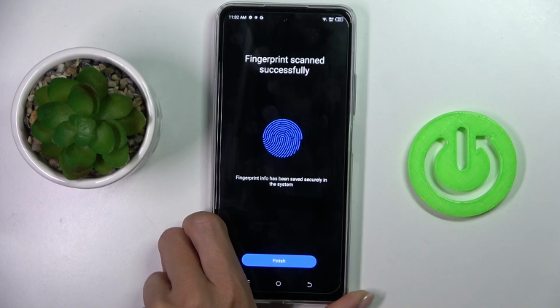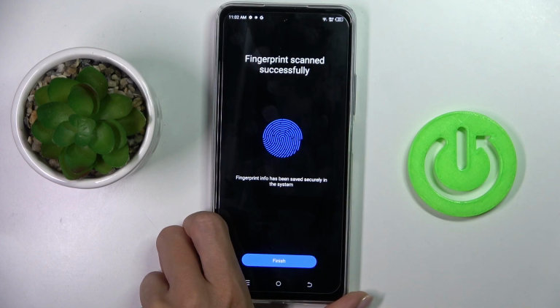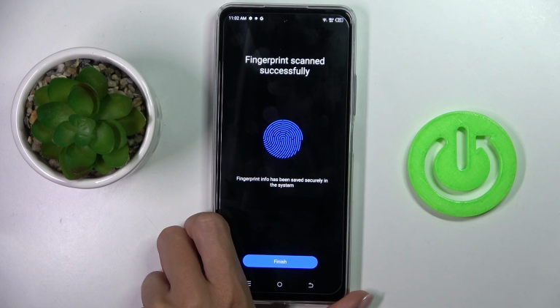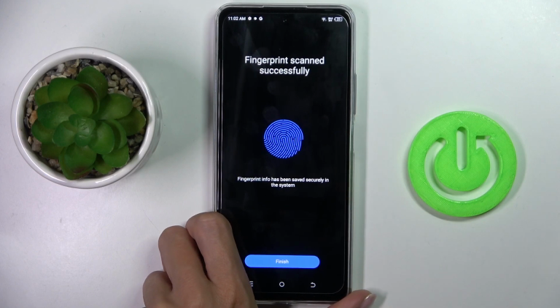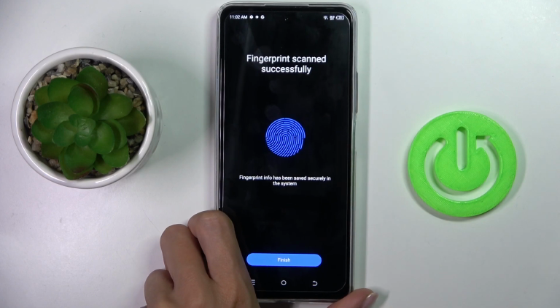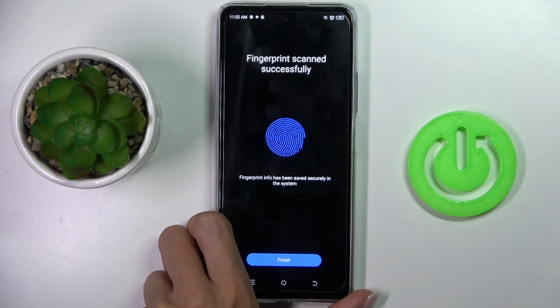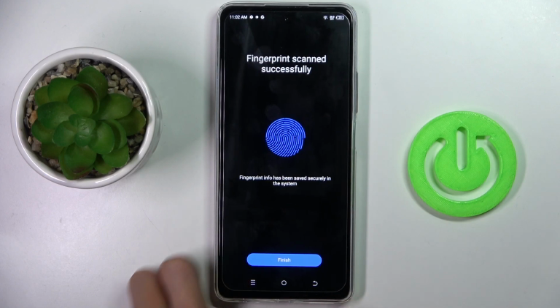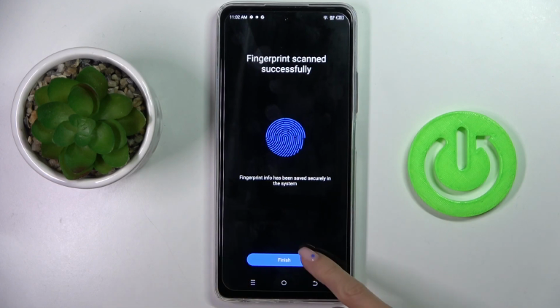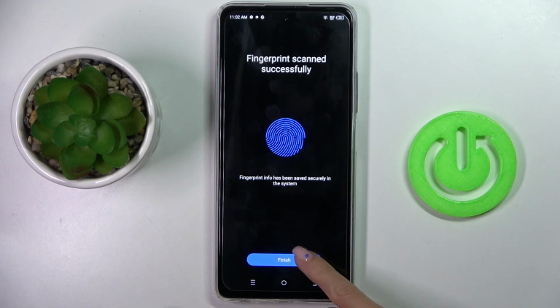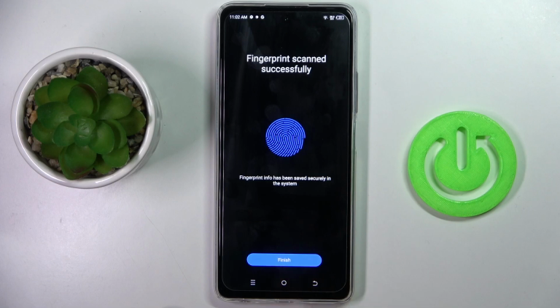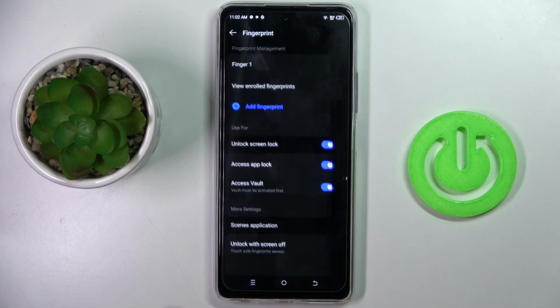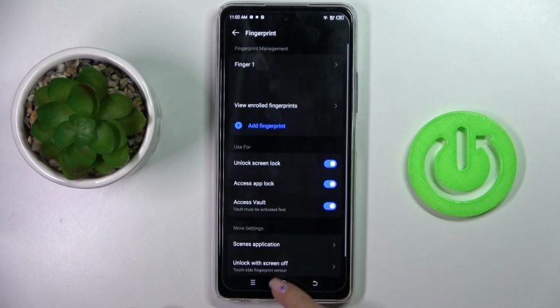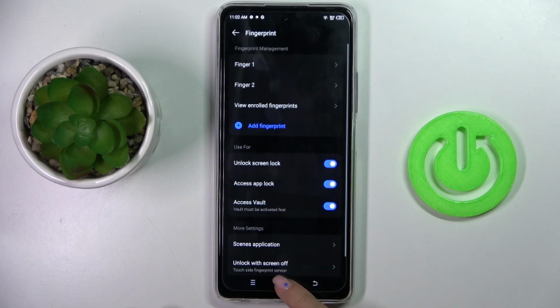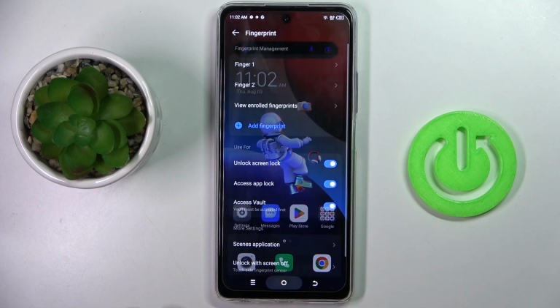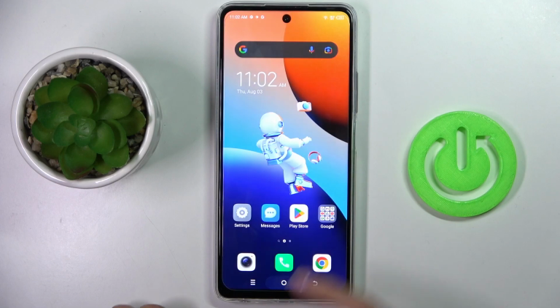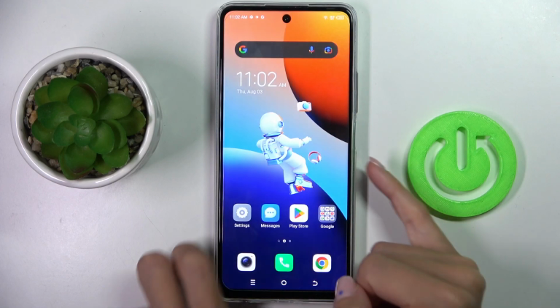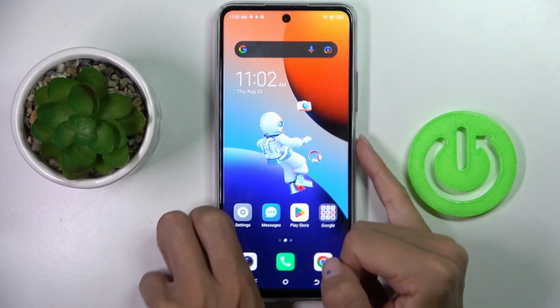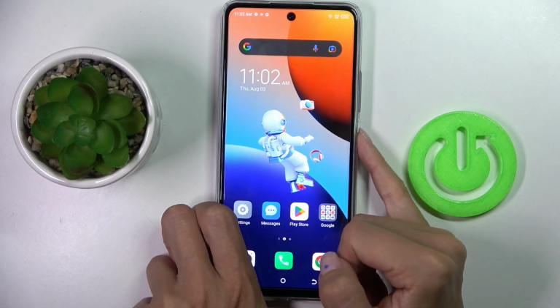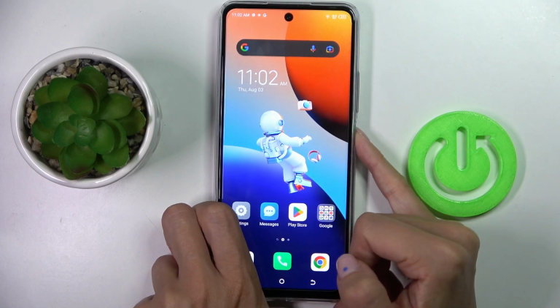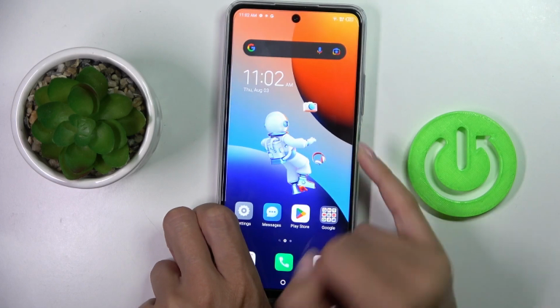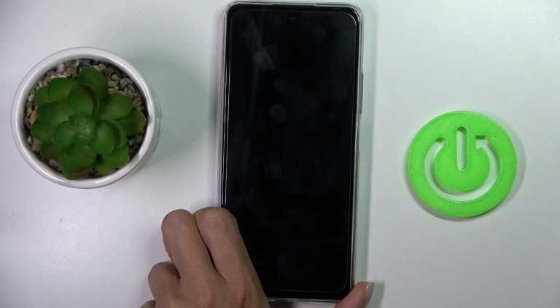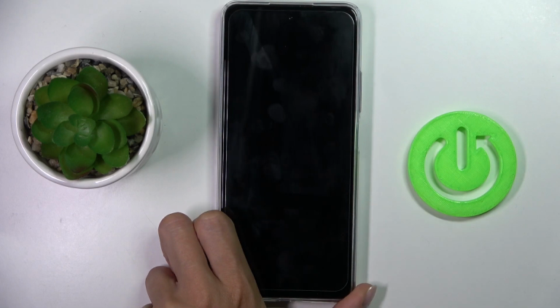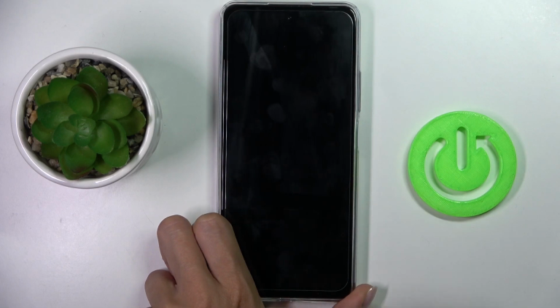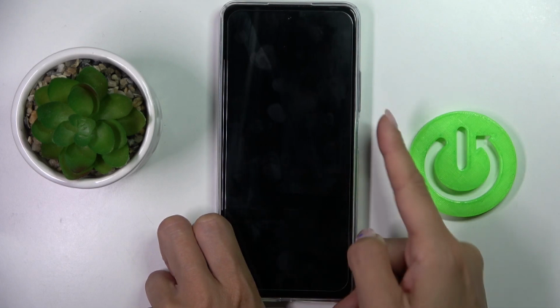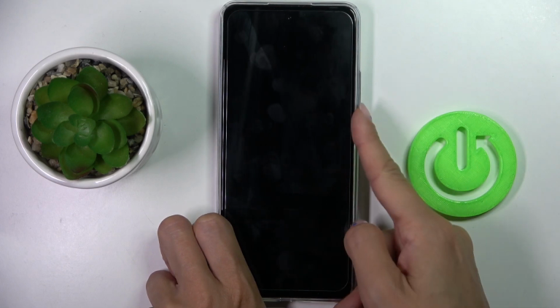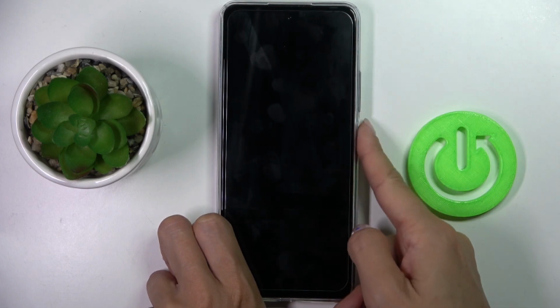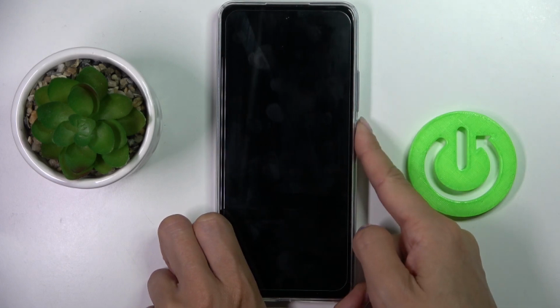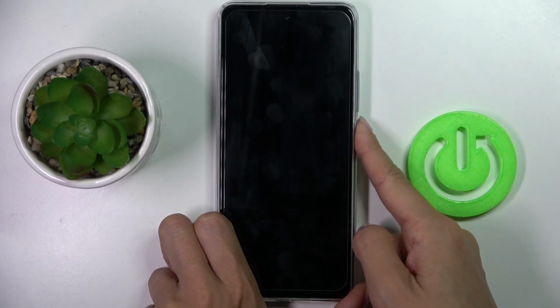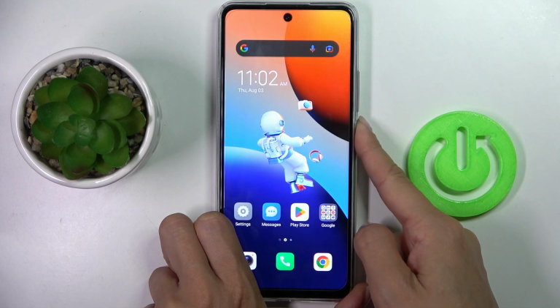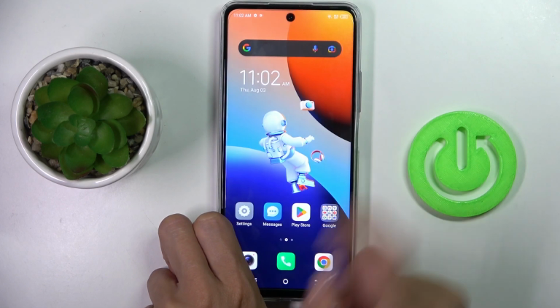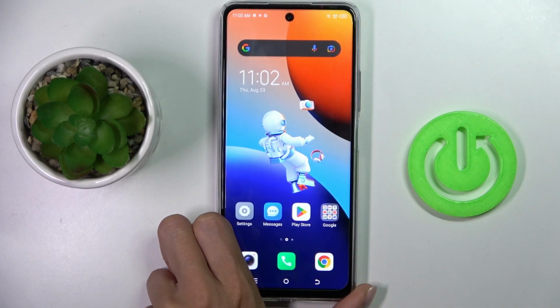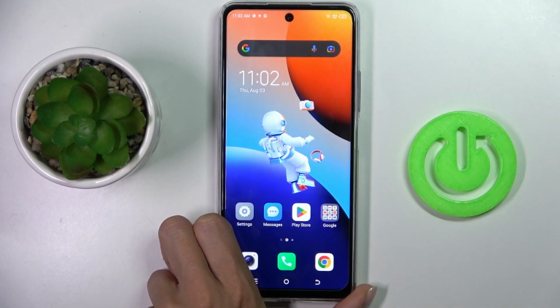And as you can see, it has been done. Tap on Finish, and from now on you will be able to unlock your device with this fingerprint.